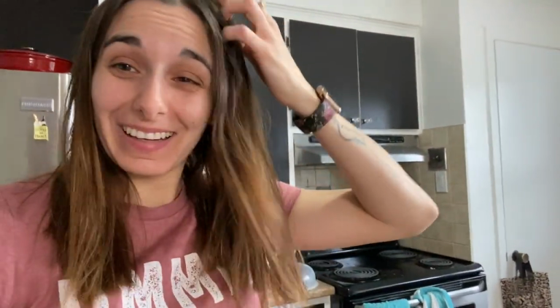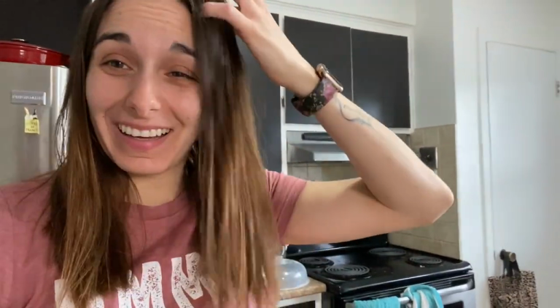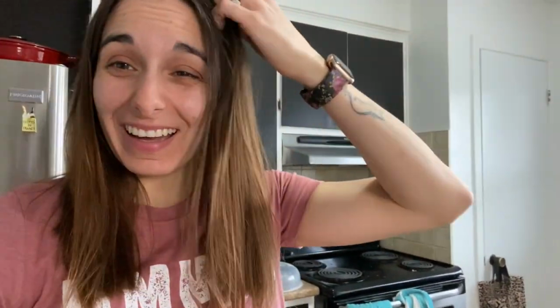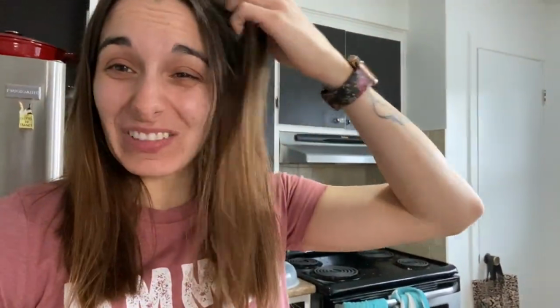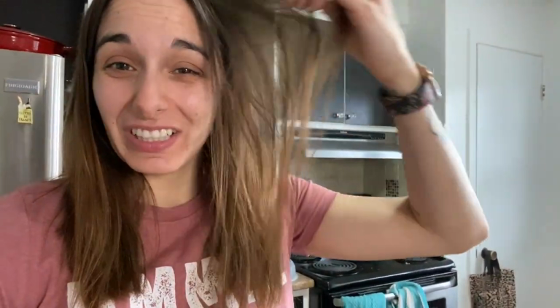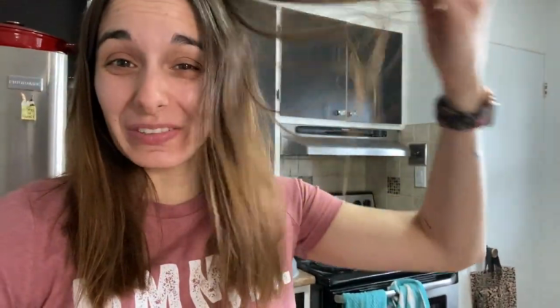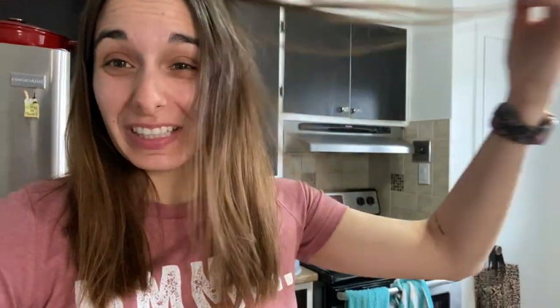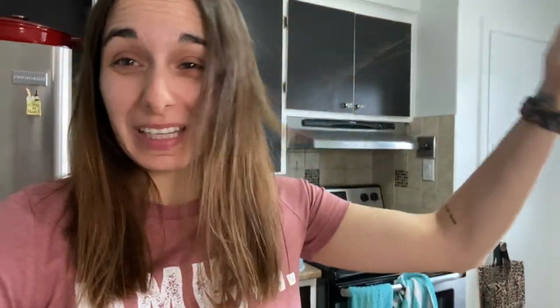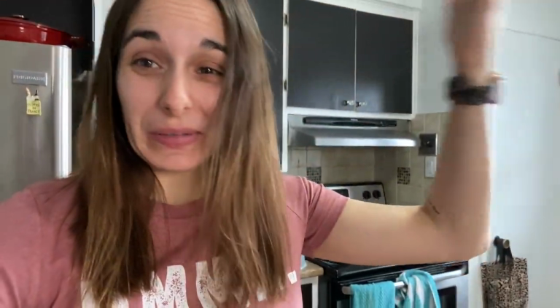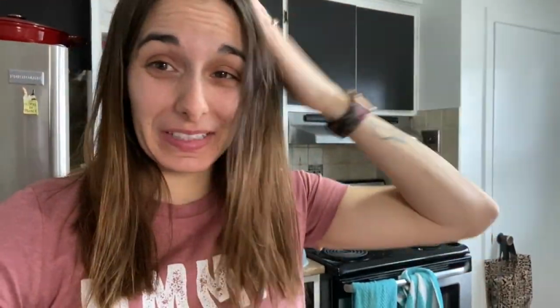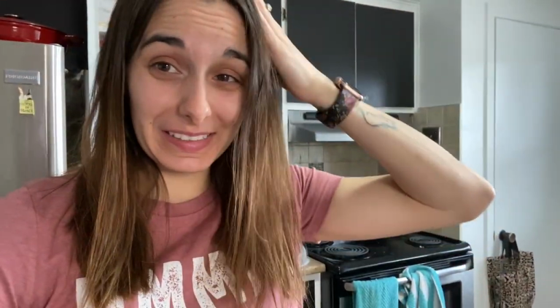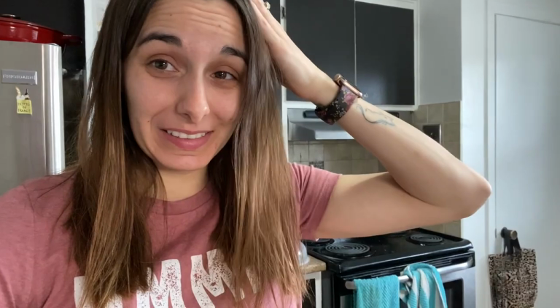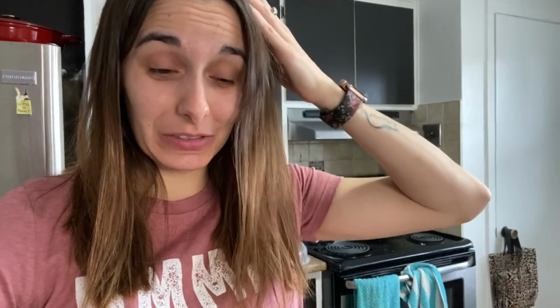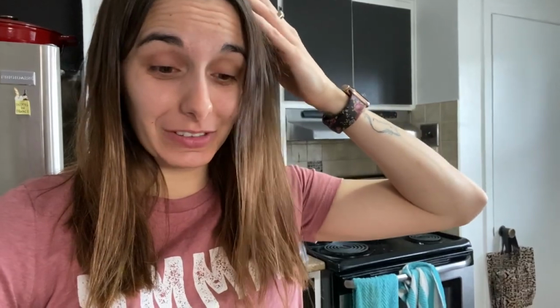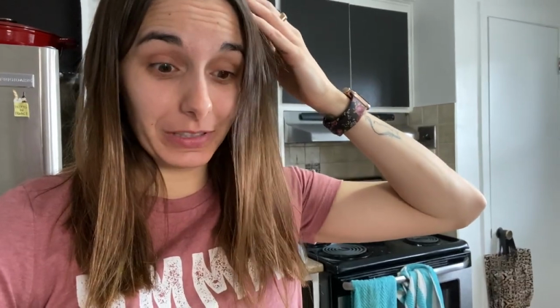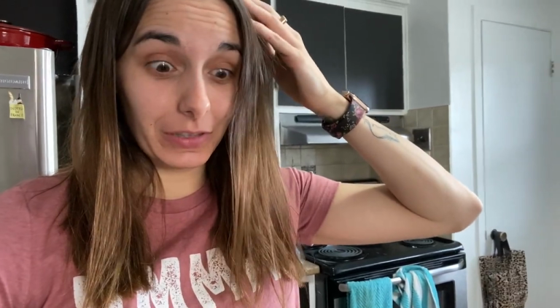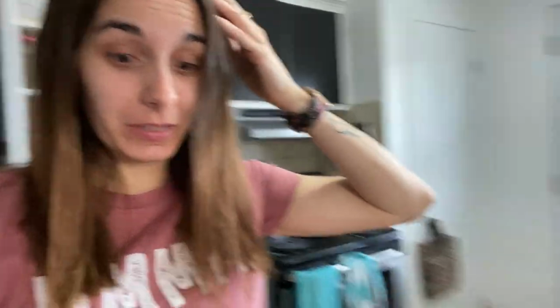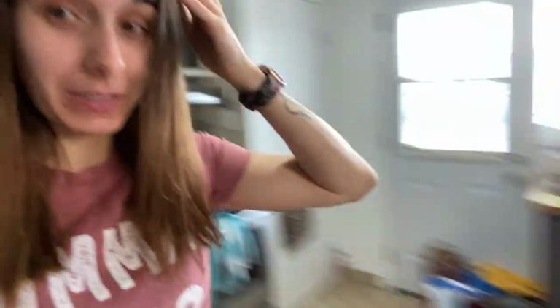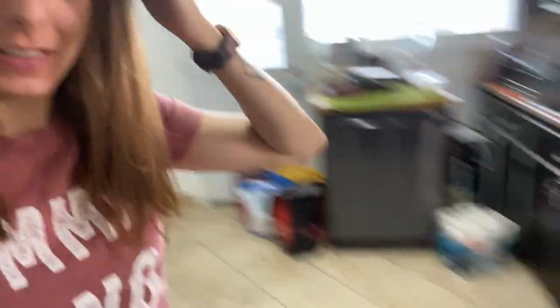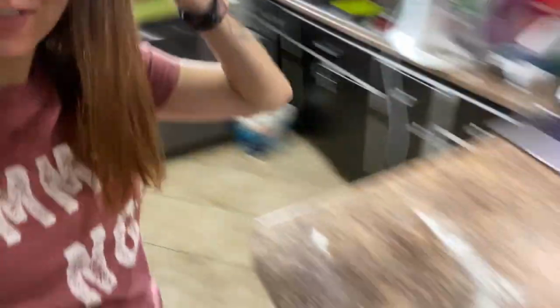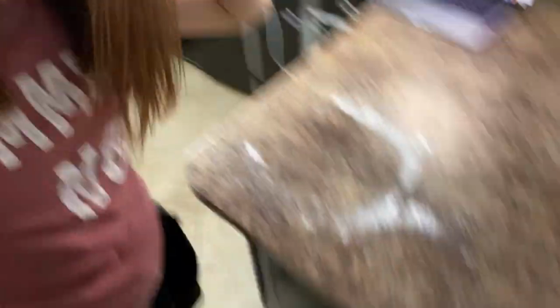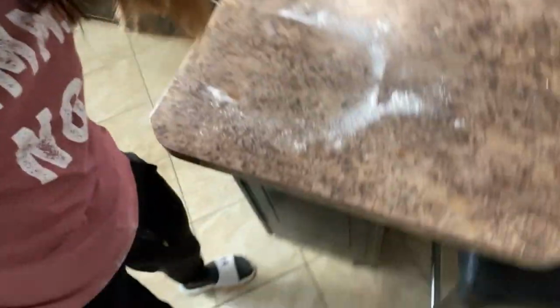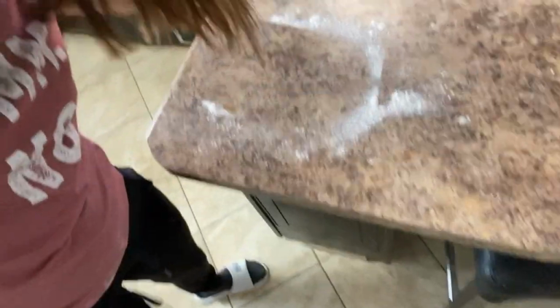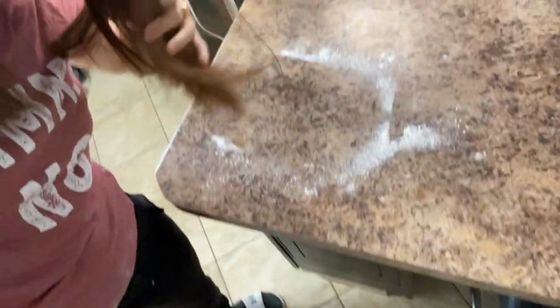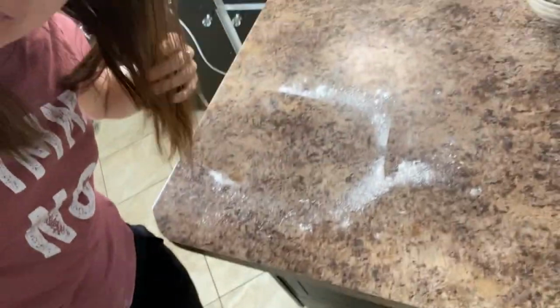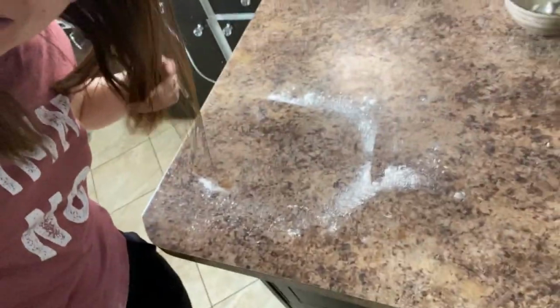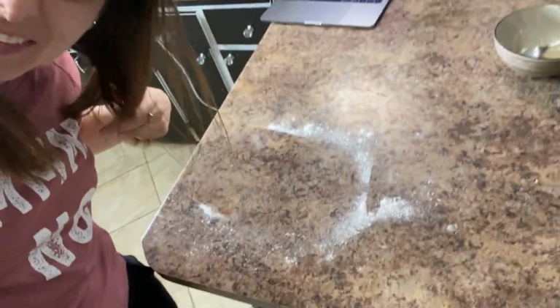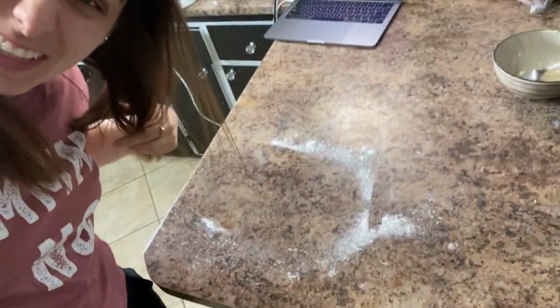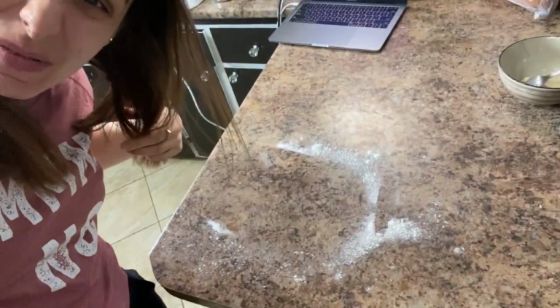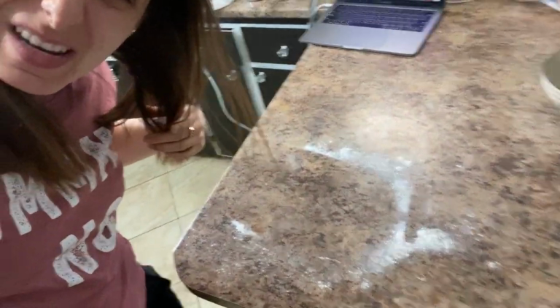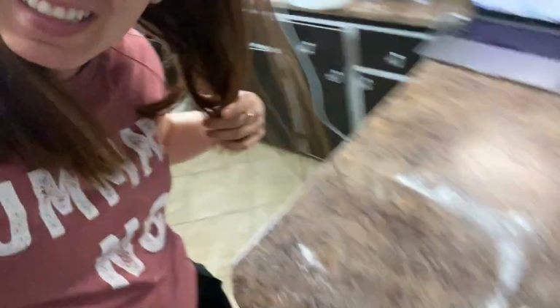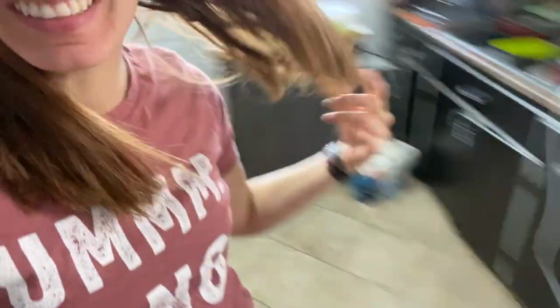I'm usually a really clean person so this really annoys me, but I made such a mess!